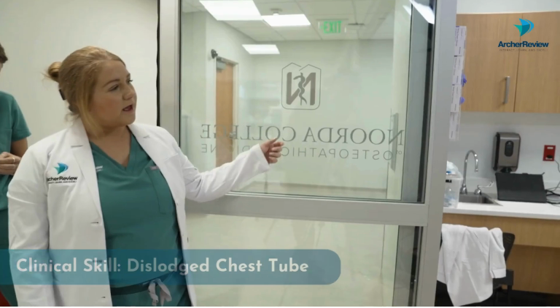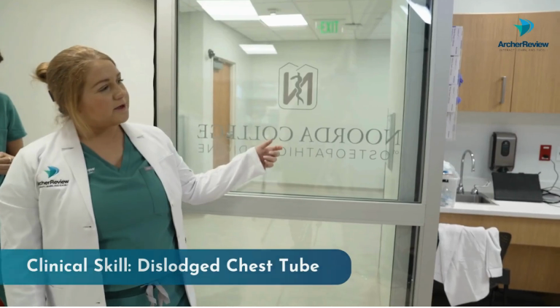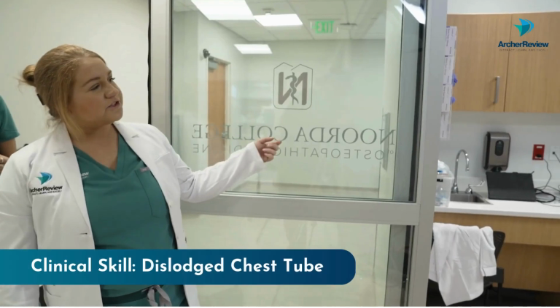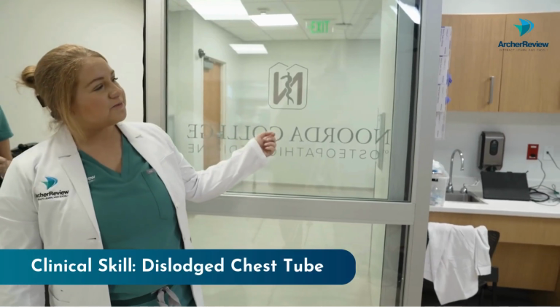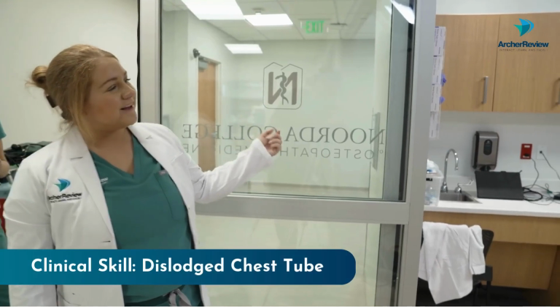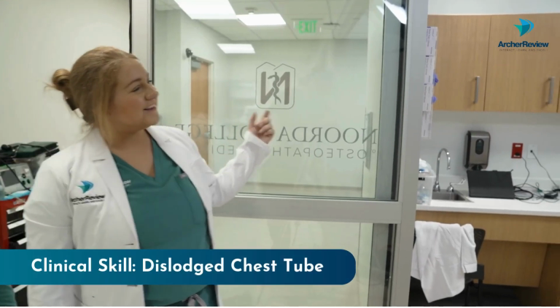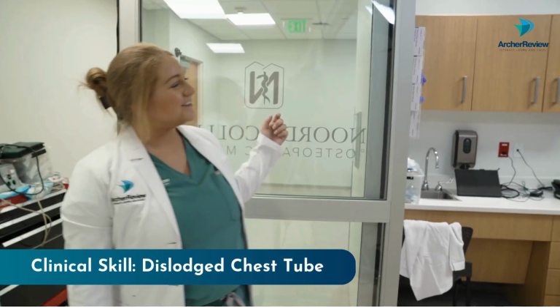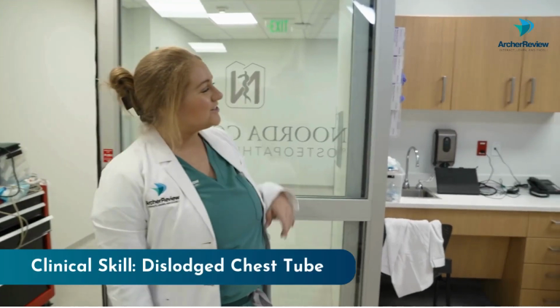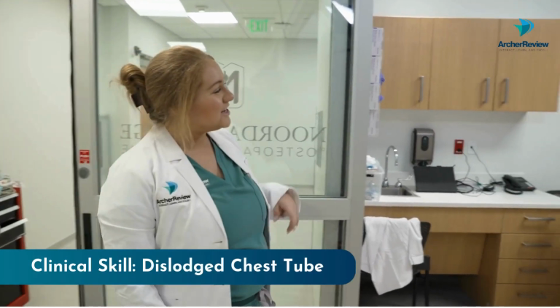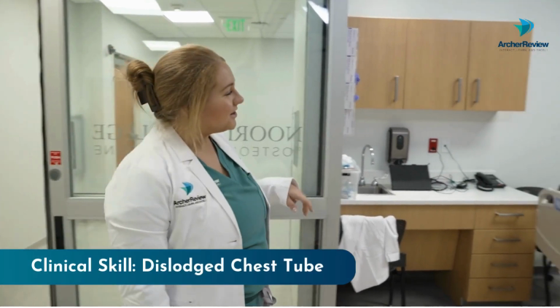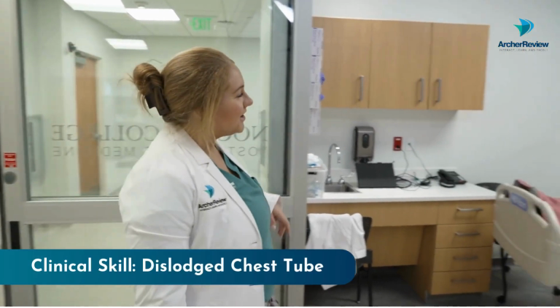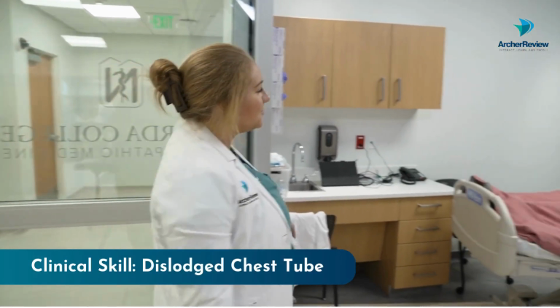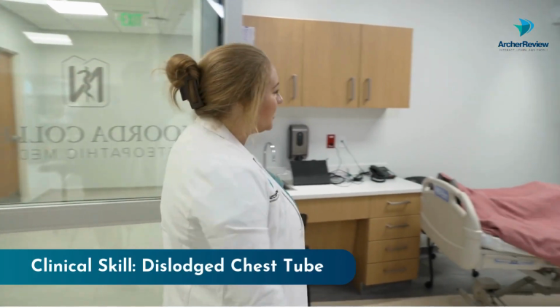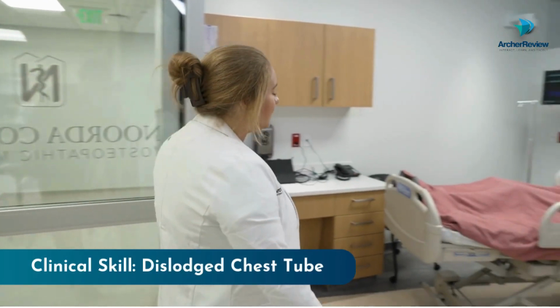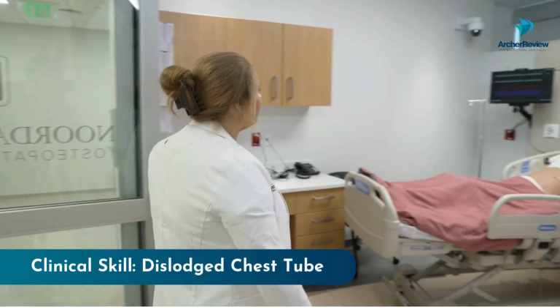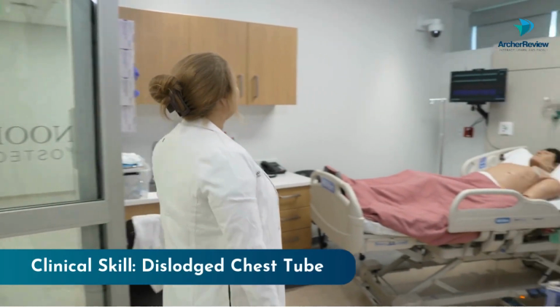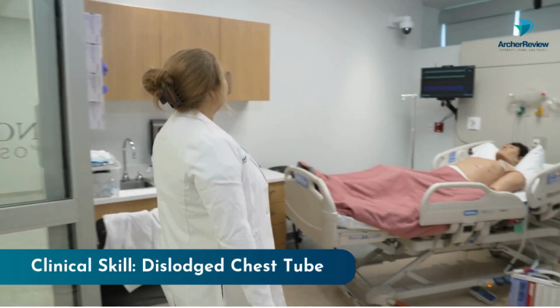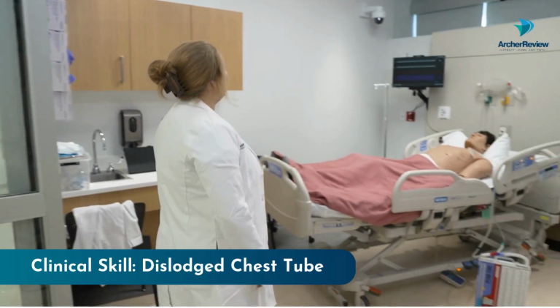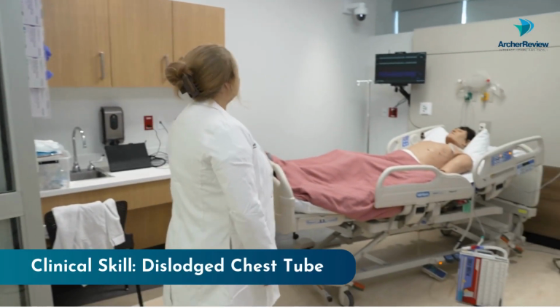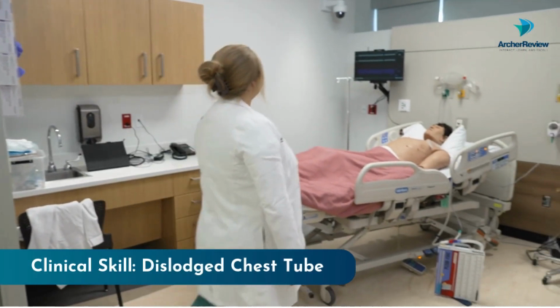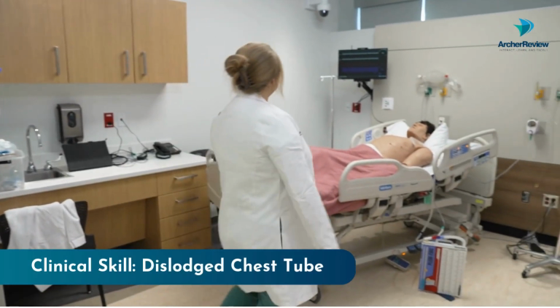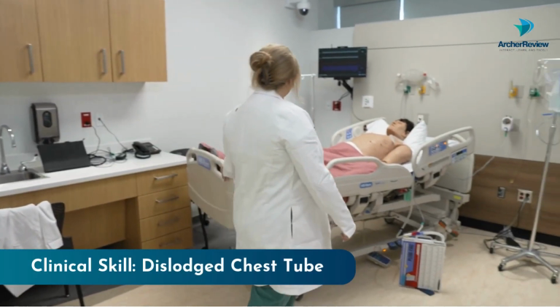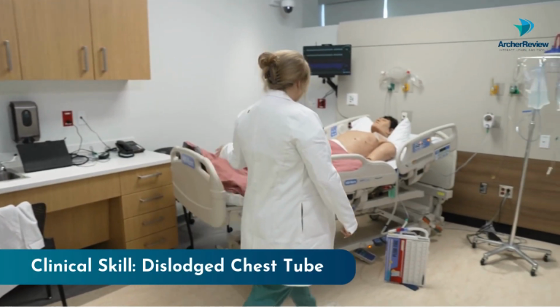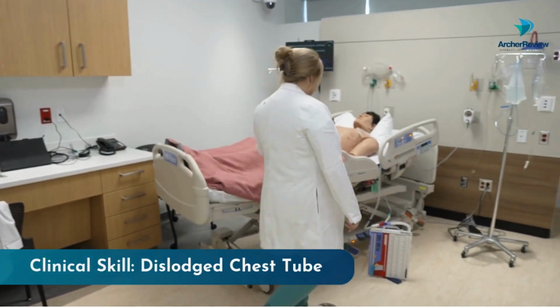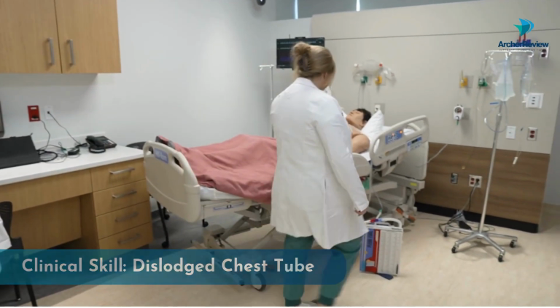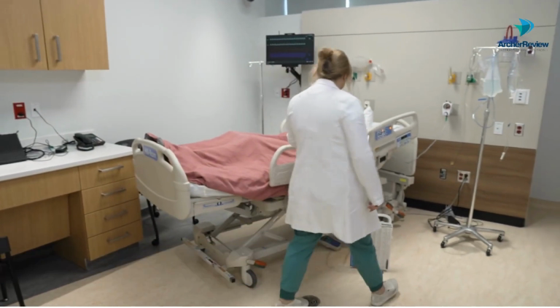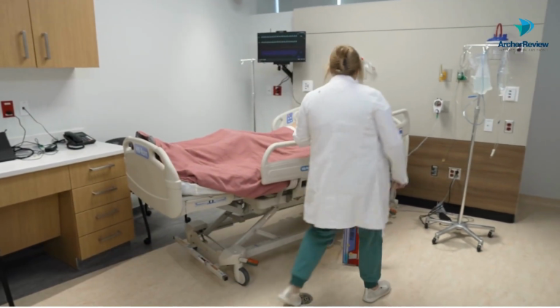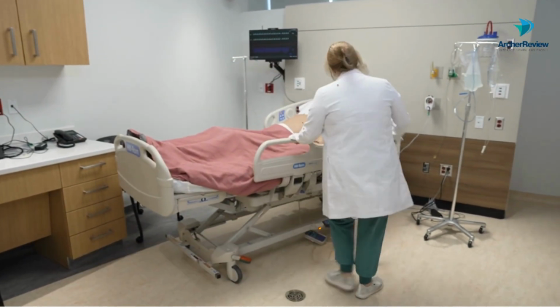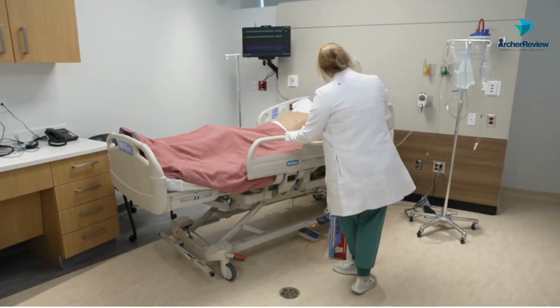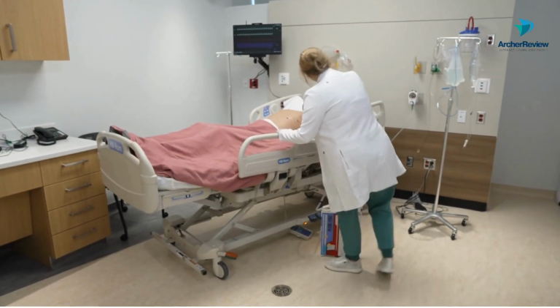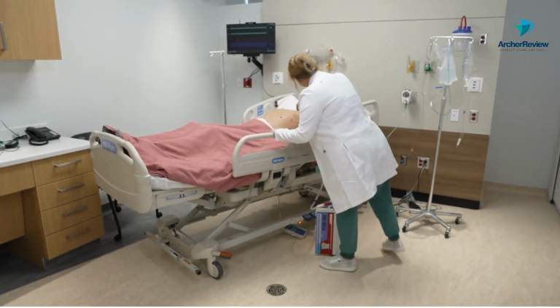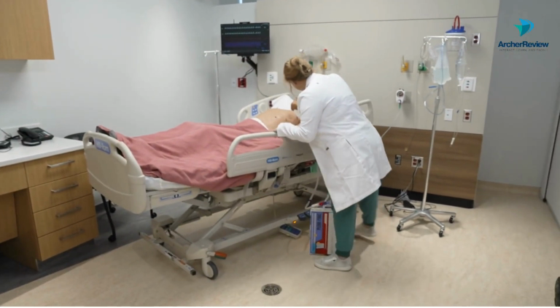Hey Mr. Smith, it's Dr. Taylor. Can I come in? Not looking so good. Are you okay Mr. Smith?